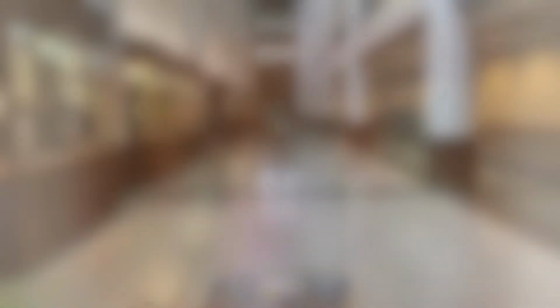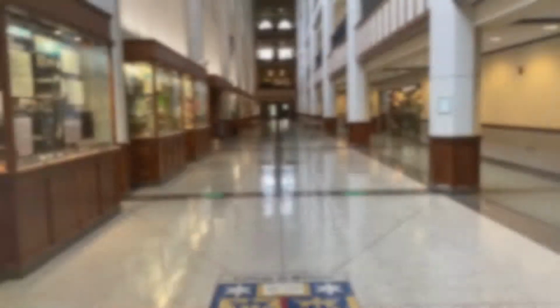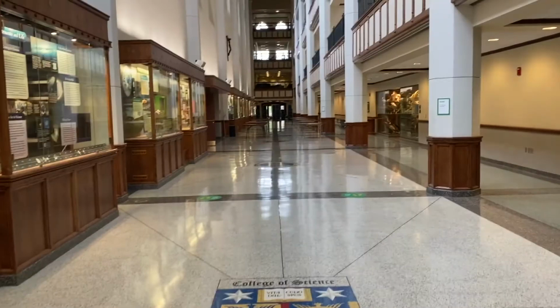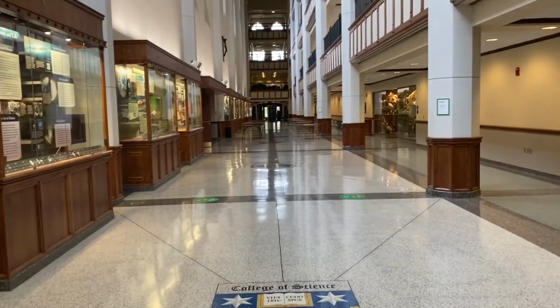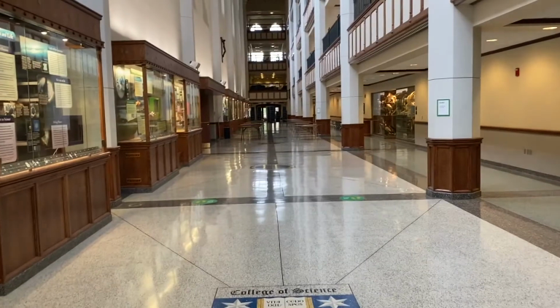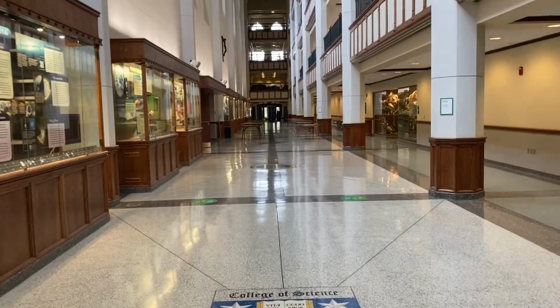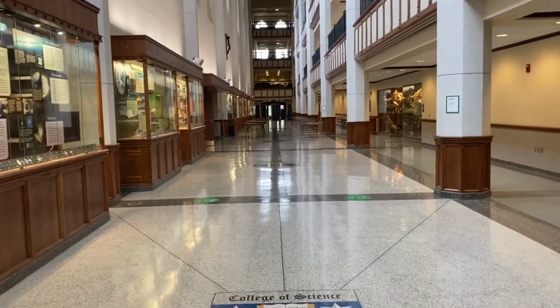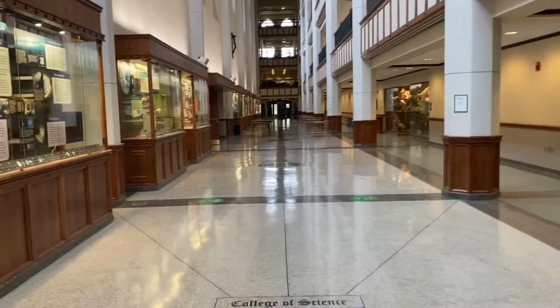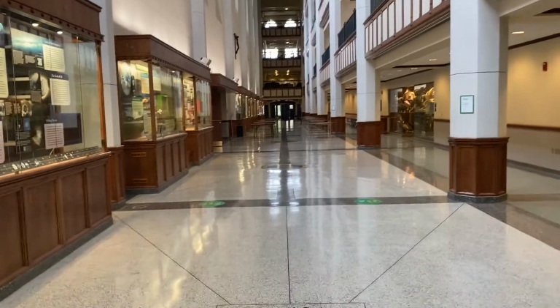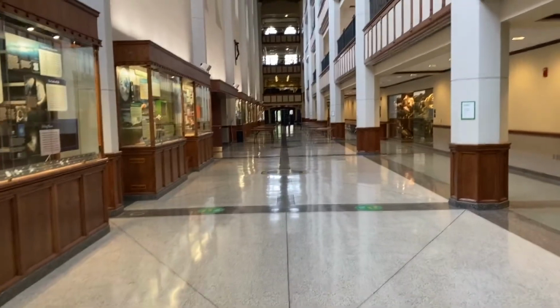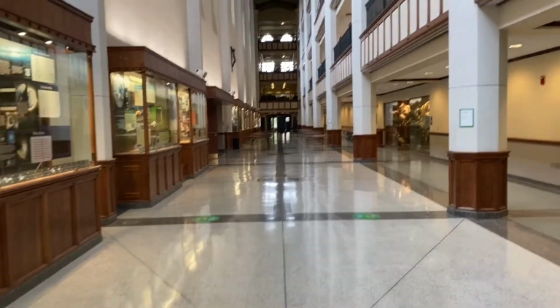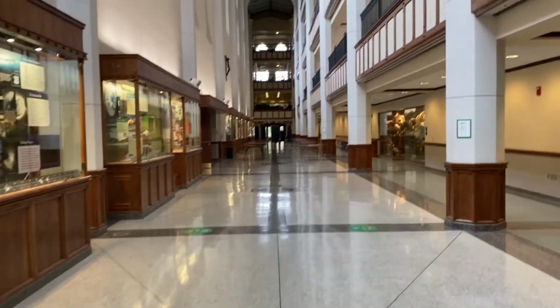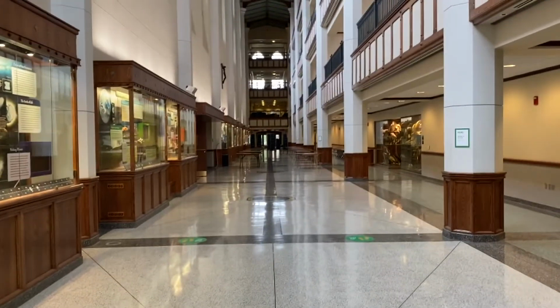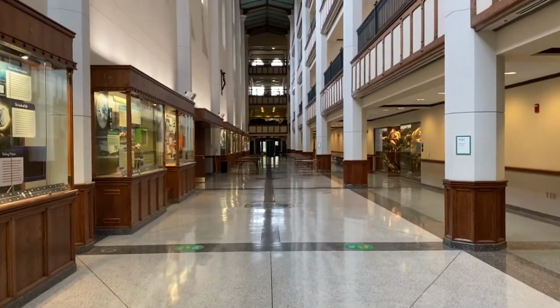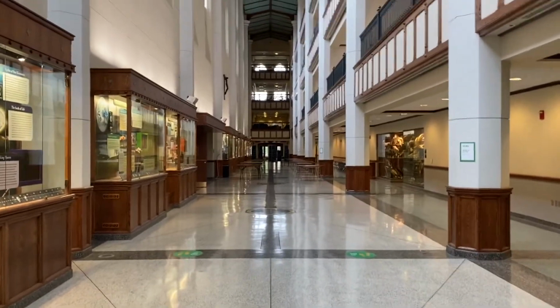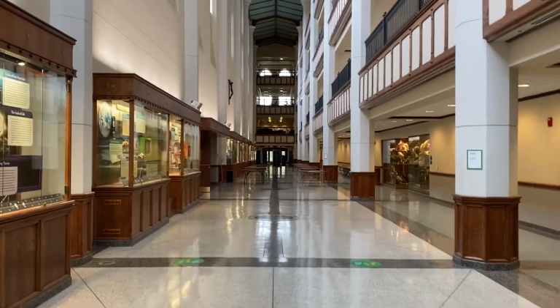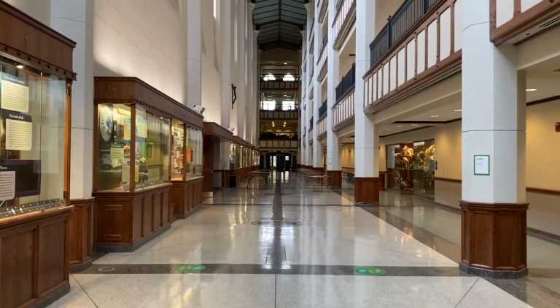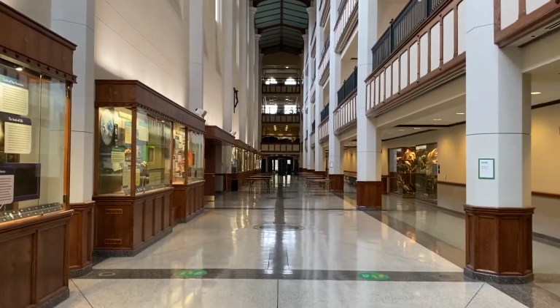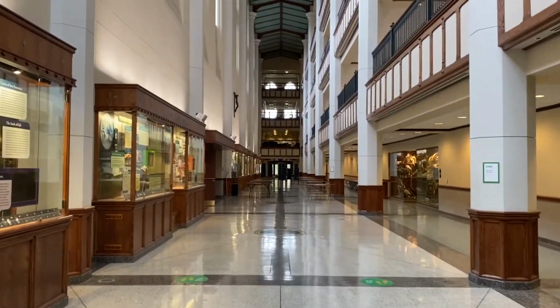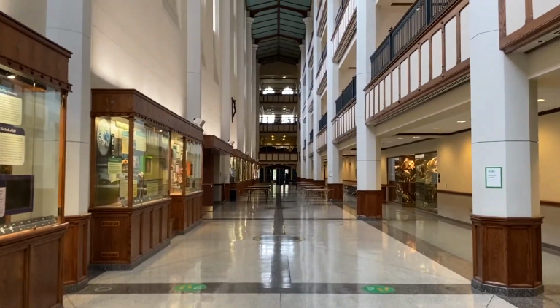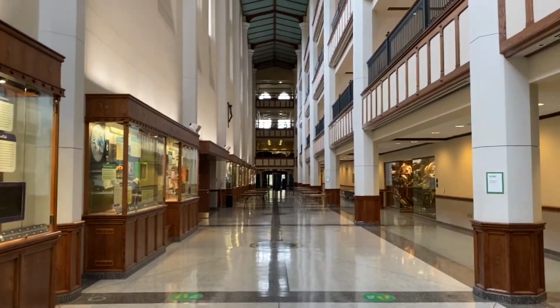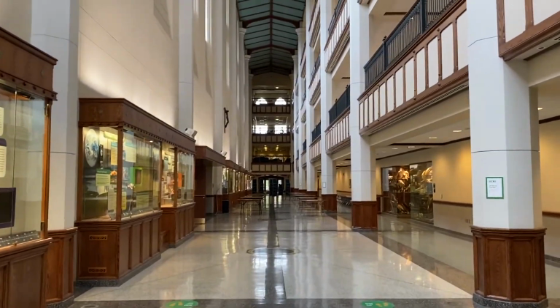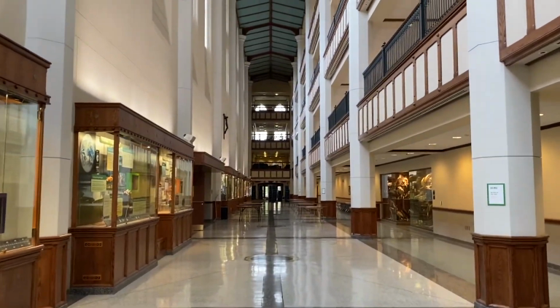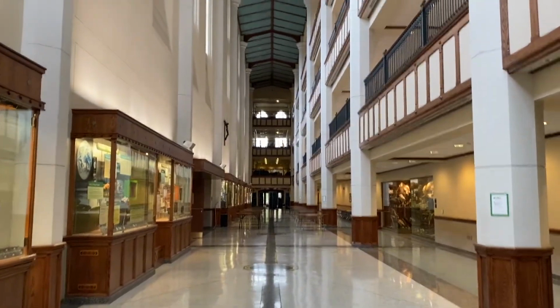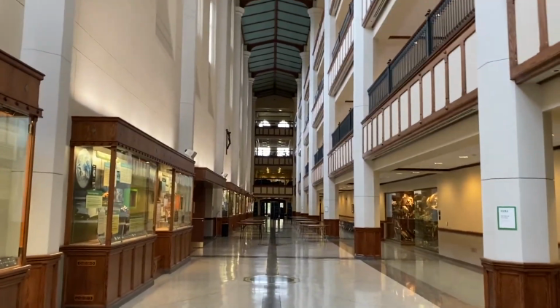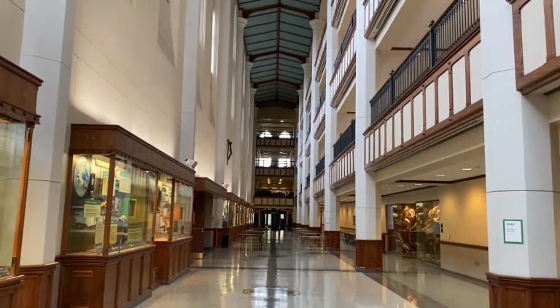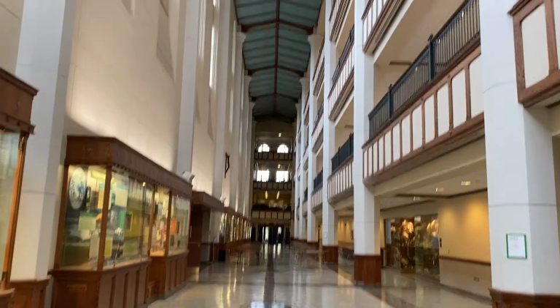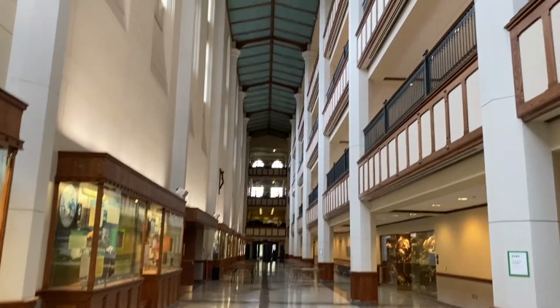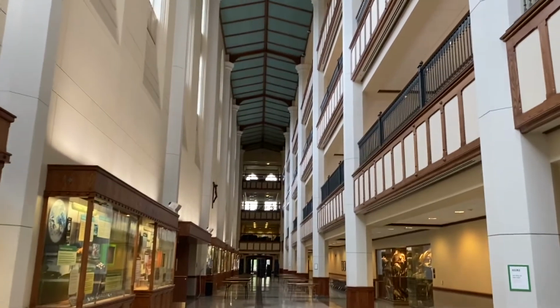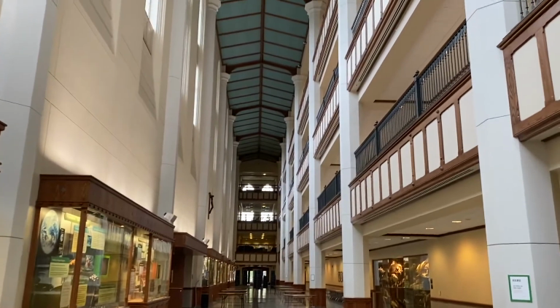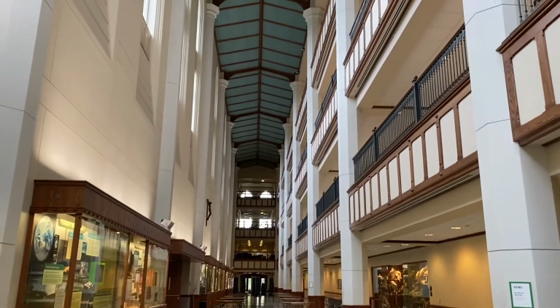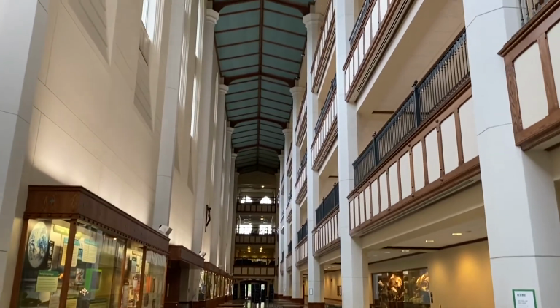Jordan Hall is an undergraduate science teaching building. As an undergrad, you'll definitely be spending some time here.